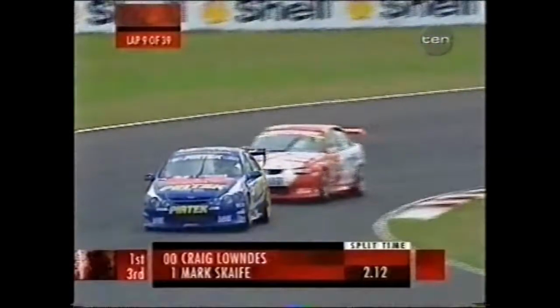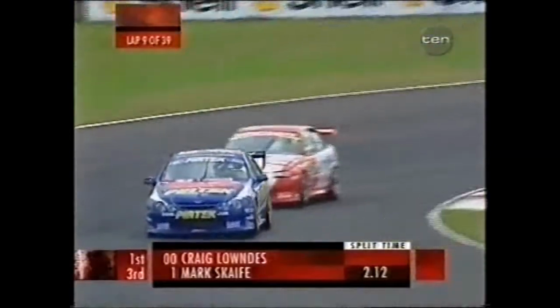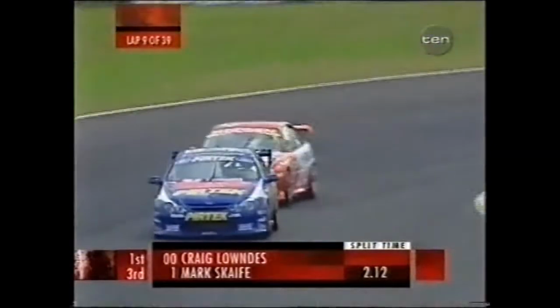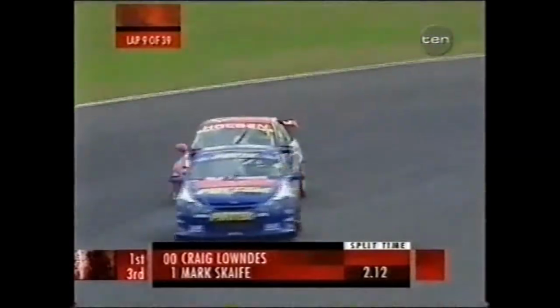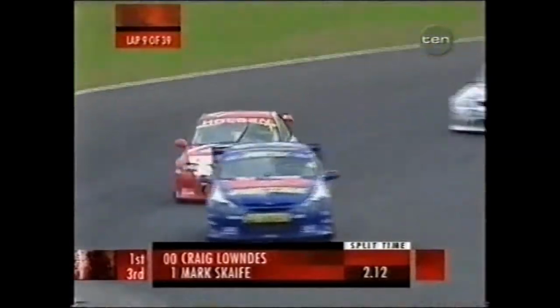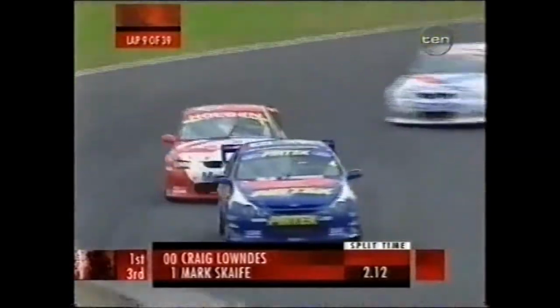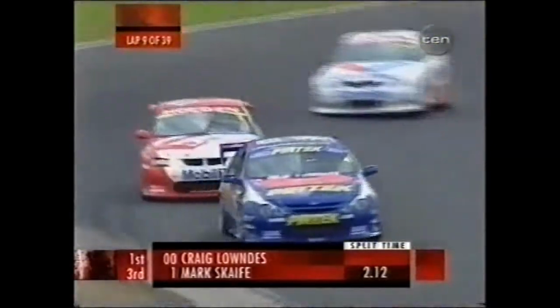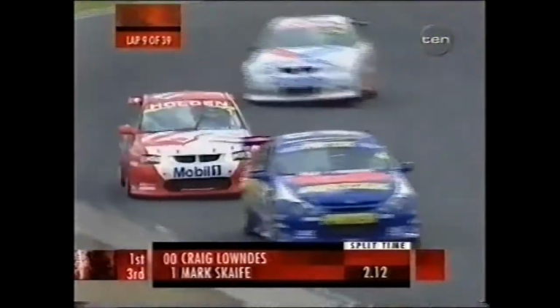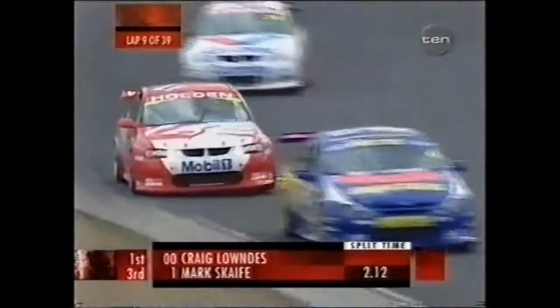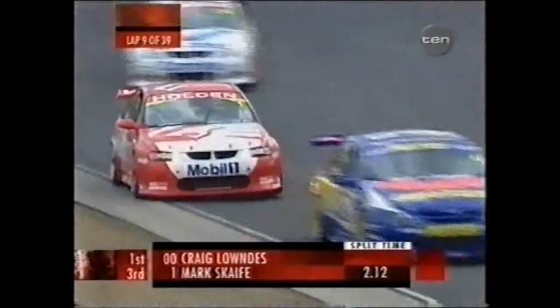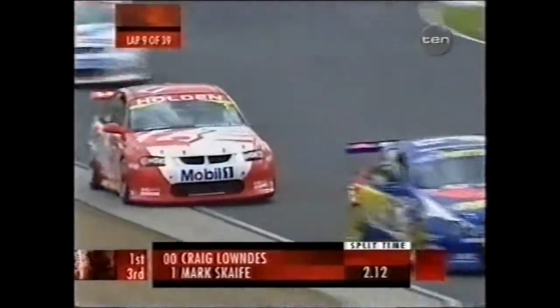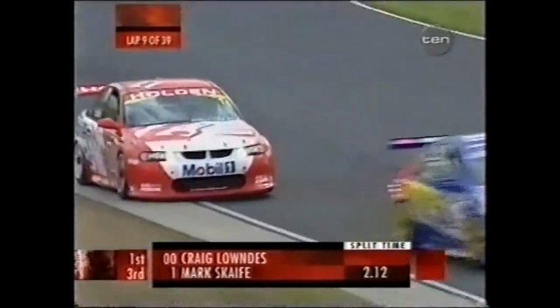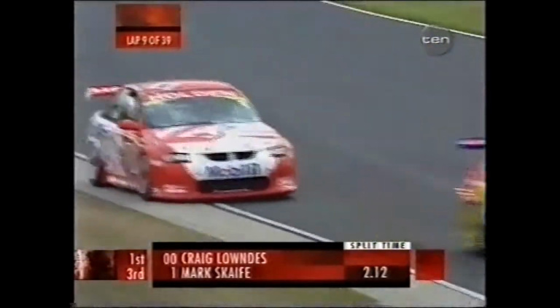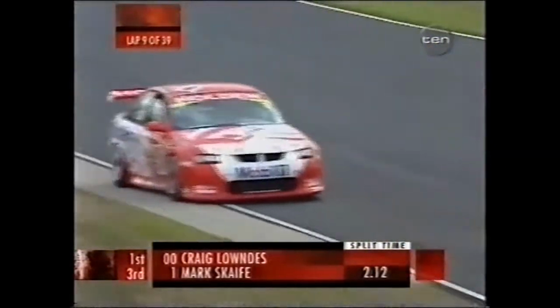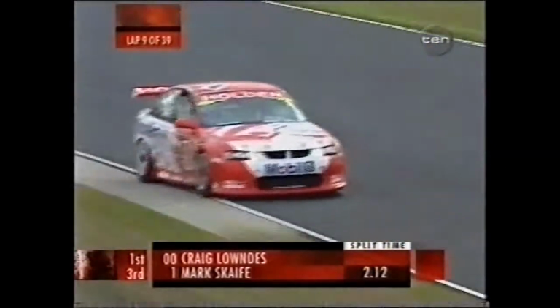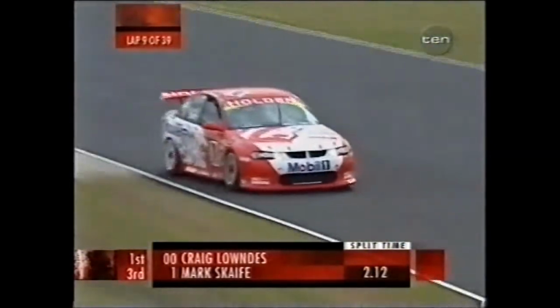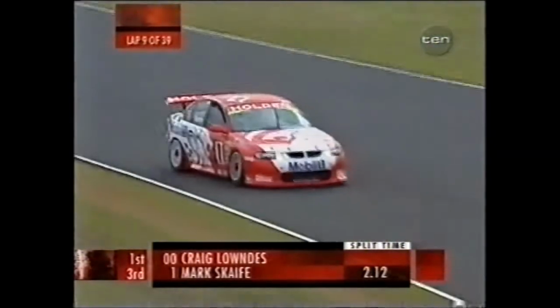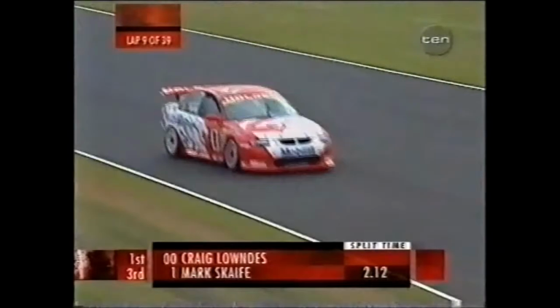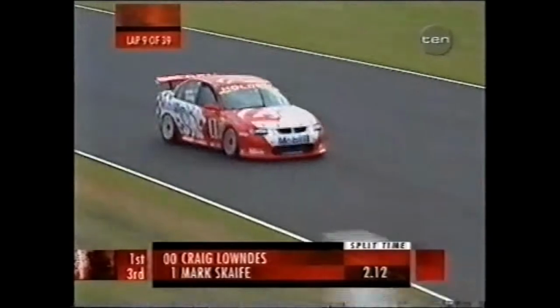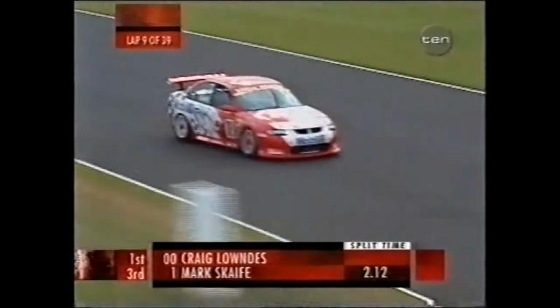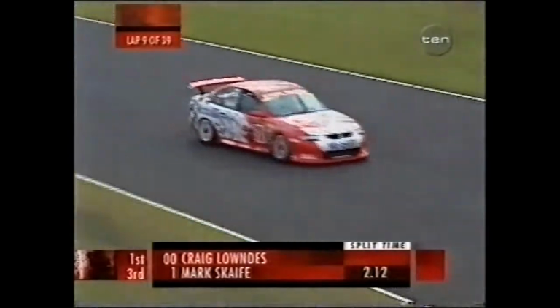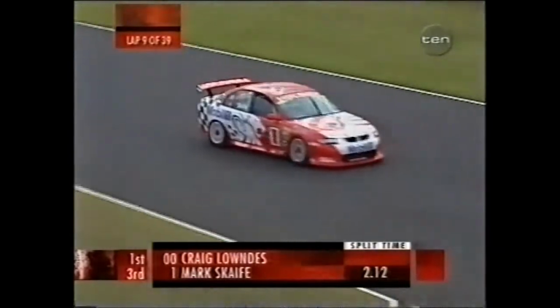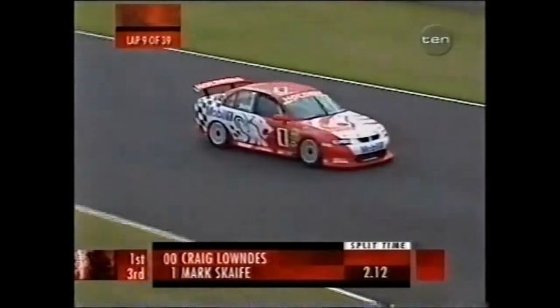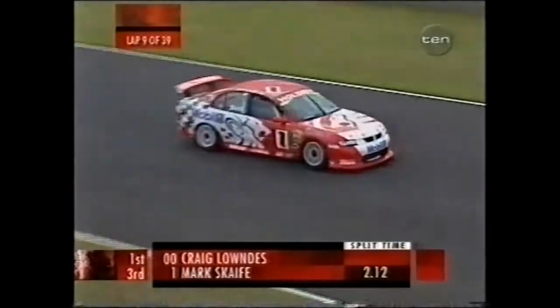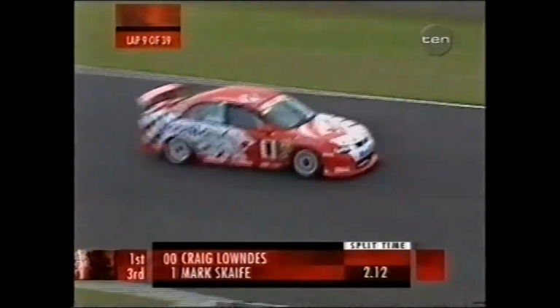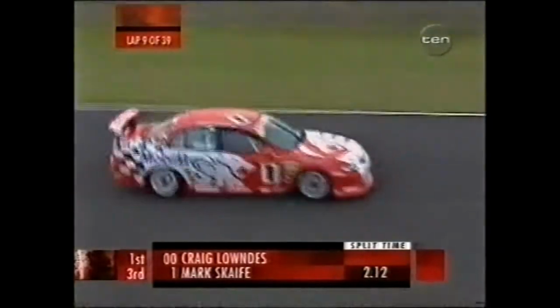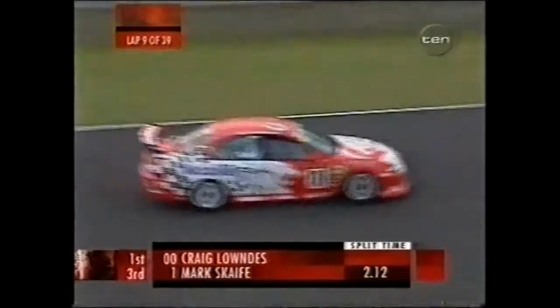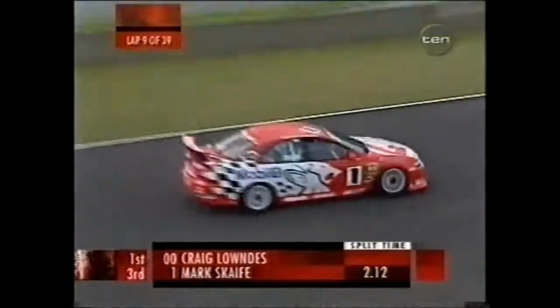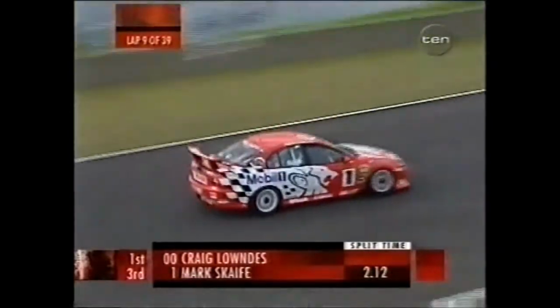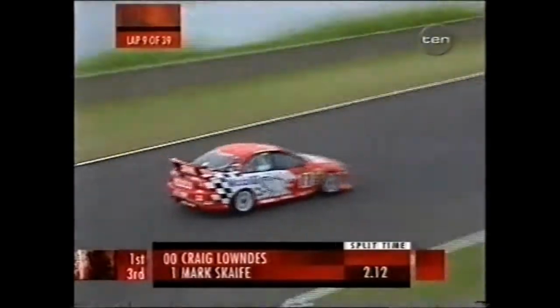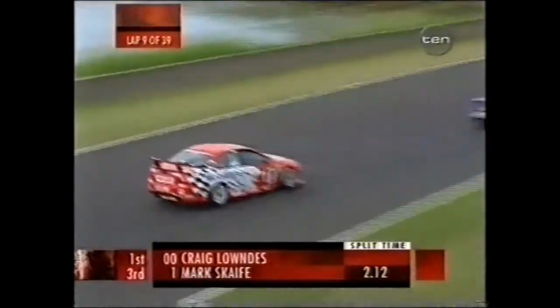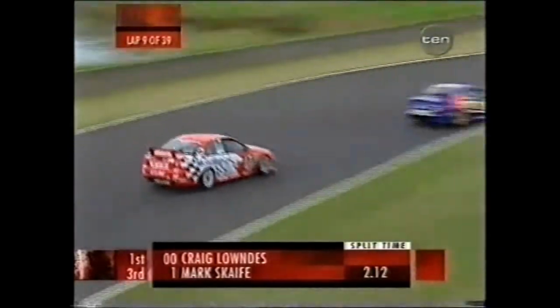The pressure's going to be on. 2.1 seconds between first and third.